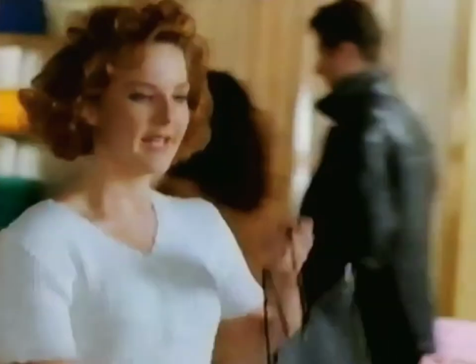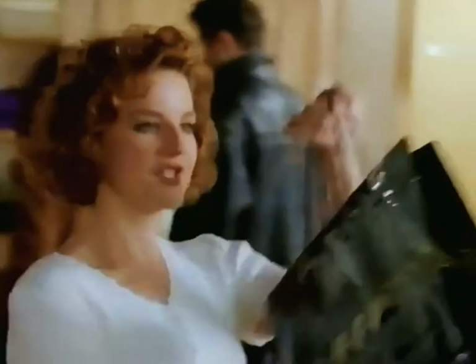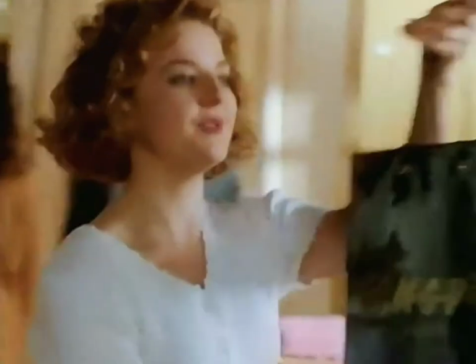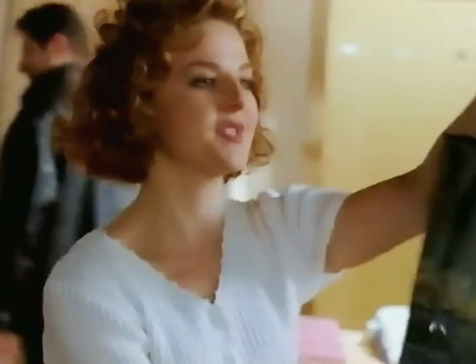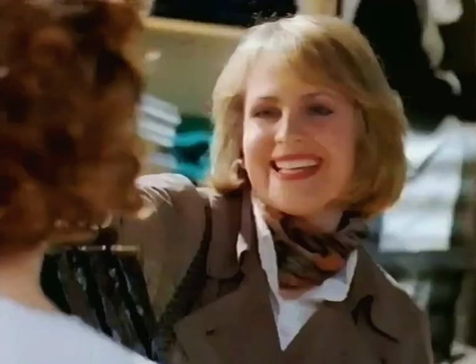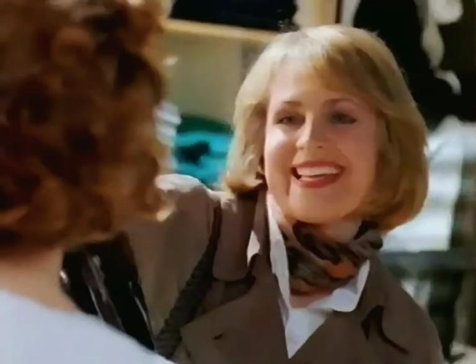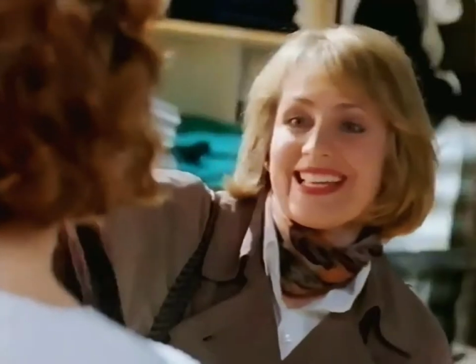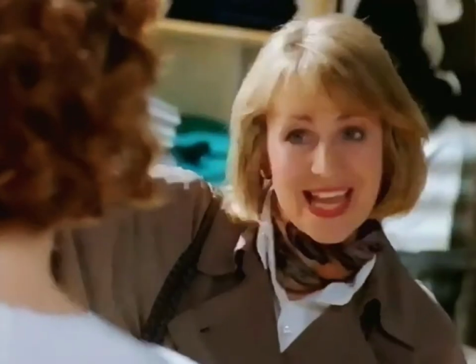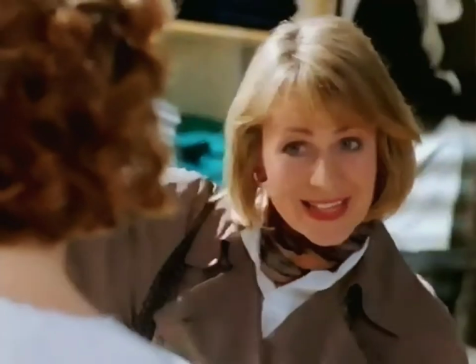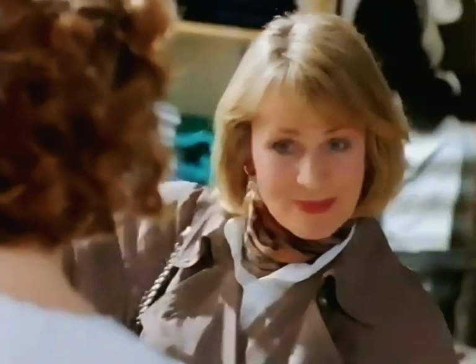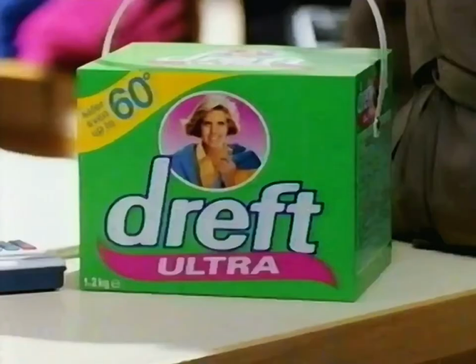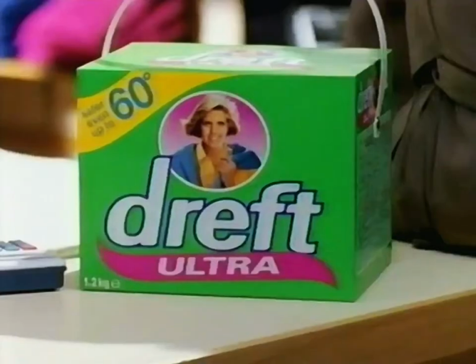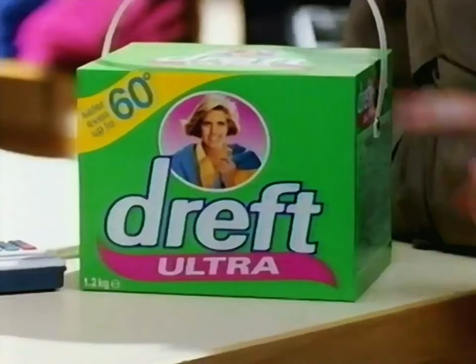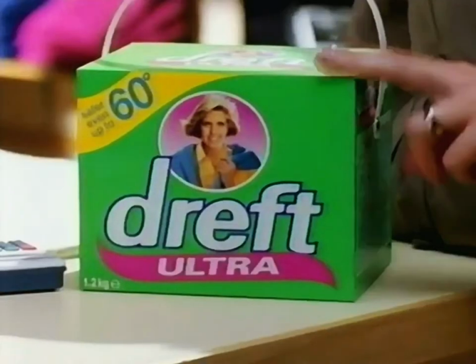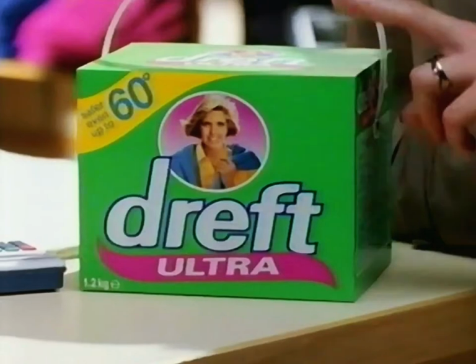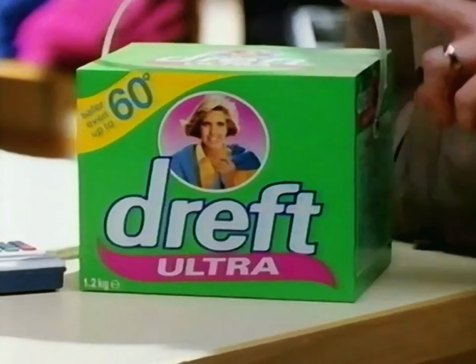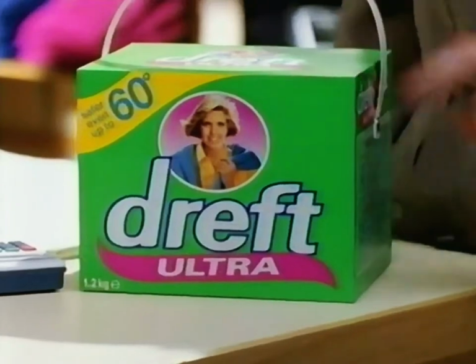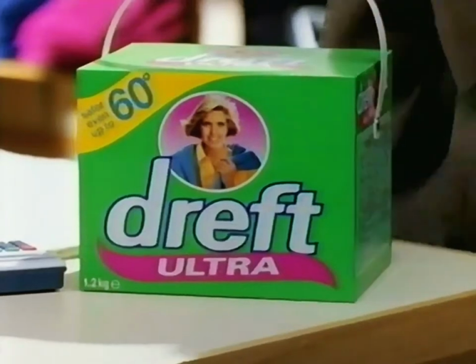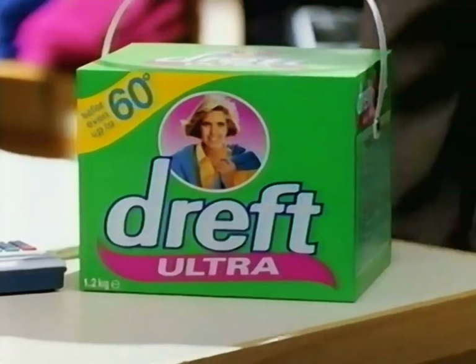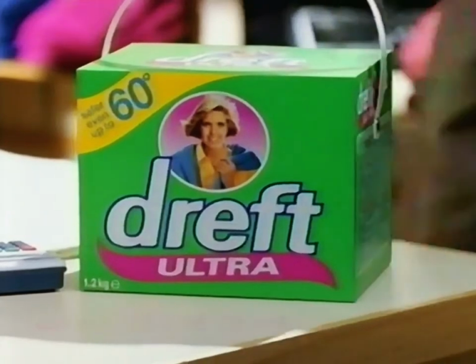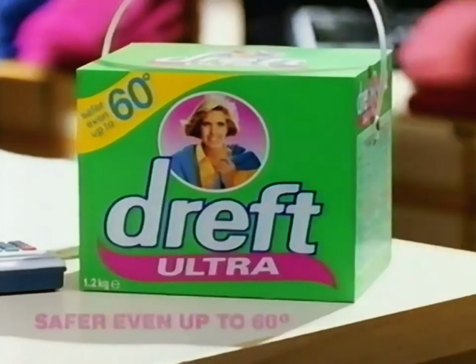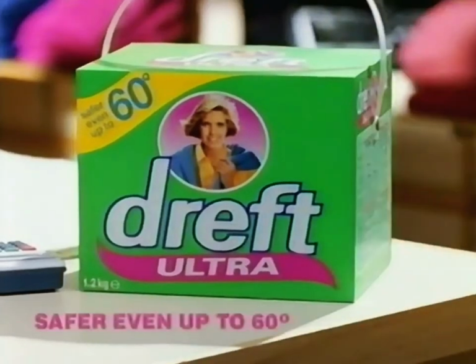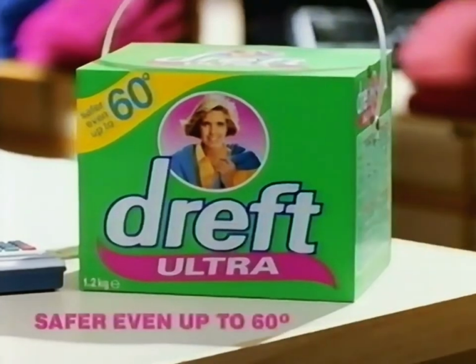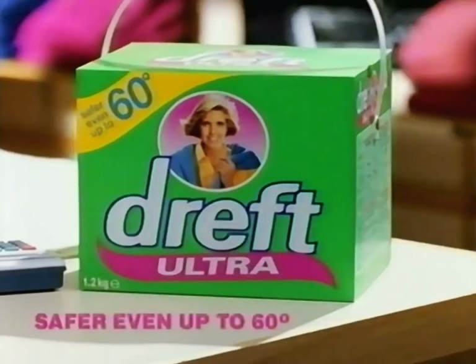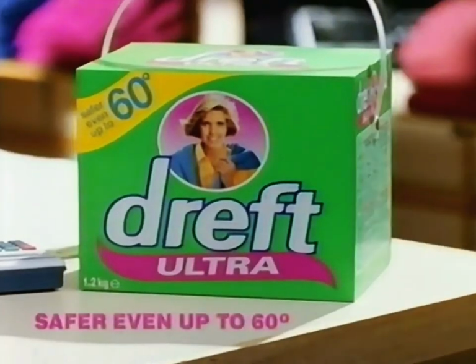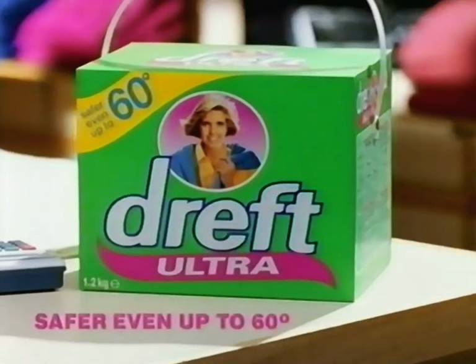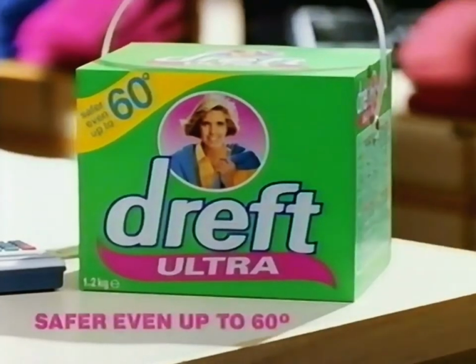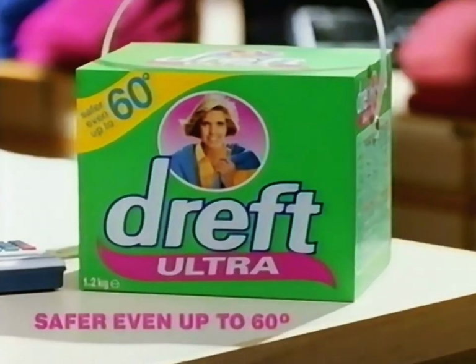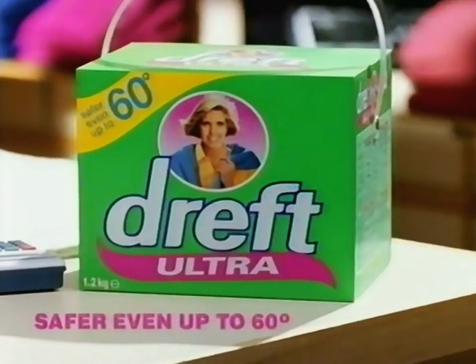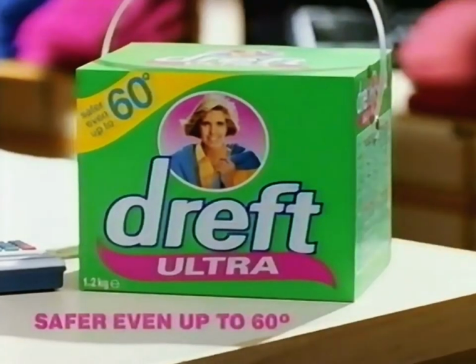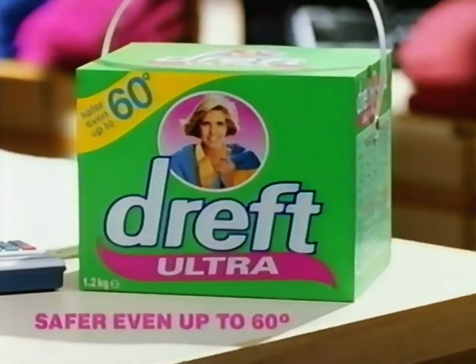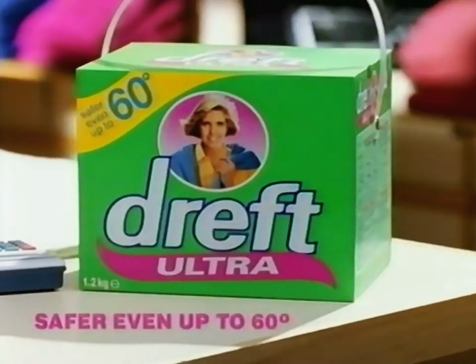Here's your new top. And here's my new powder. DREFT ULTRA — safer even up to 60 degrees.